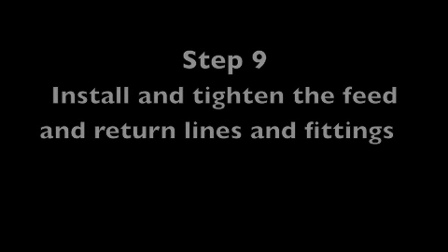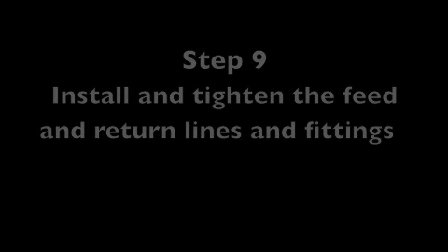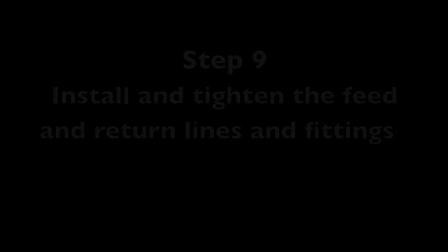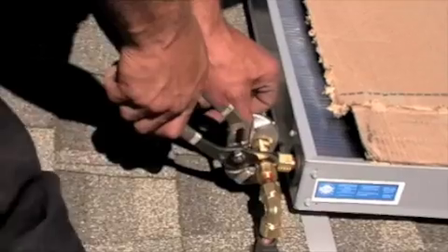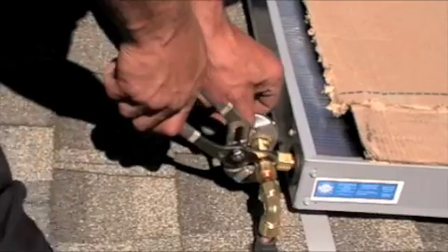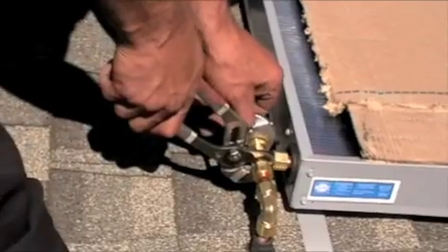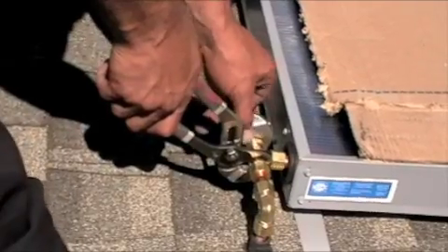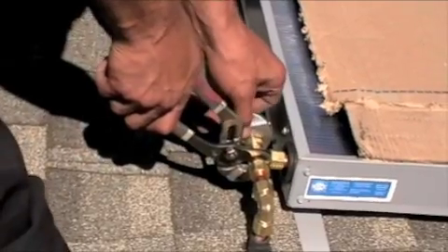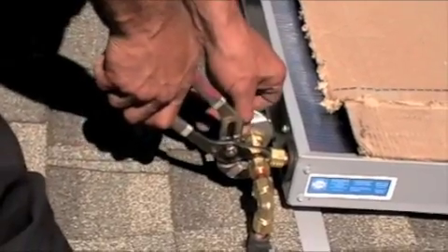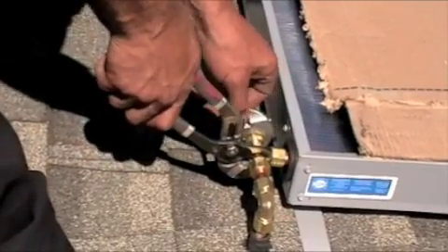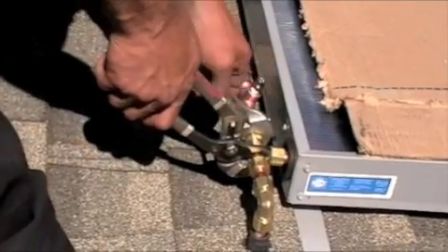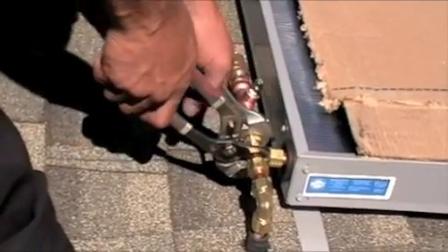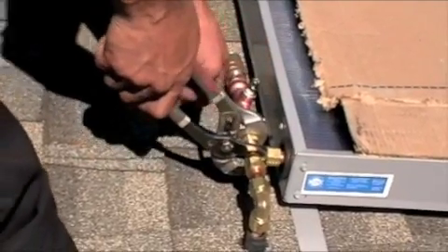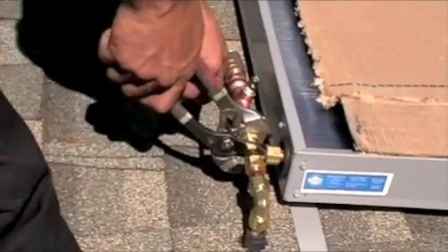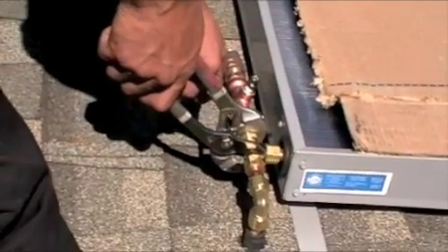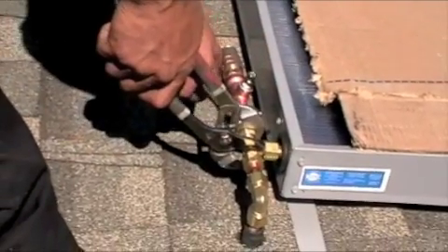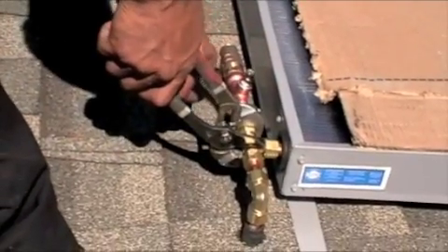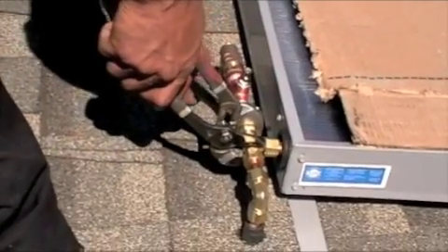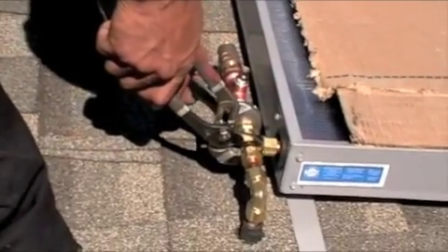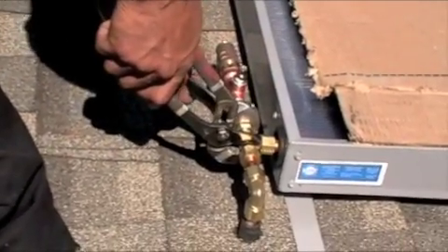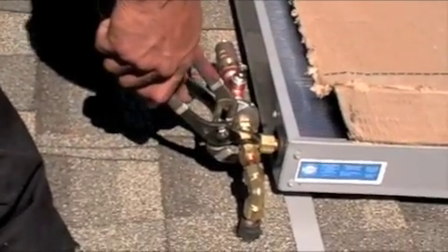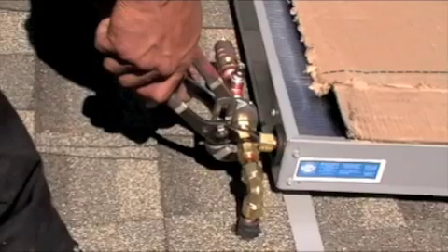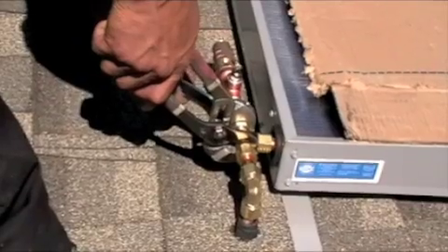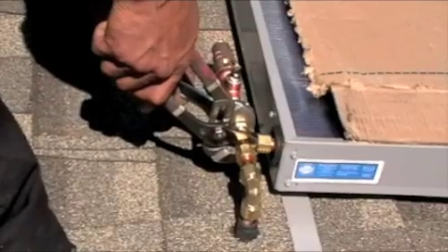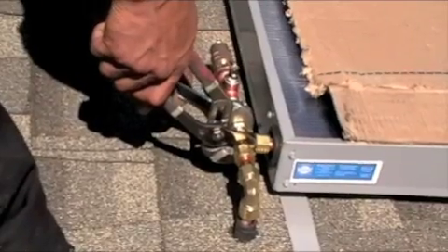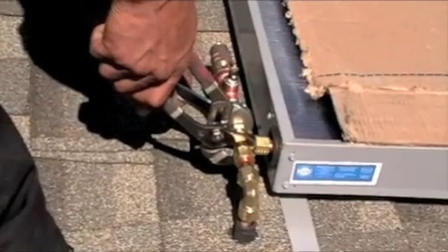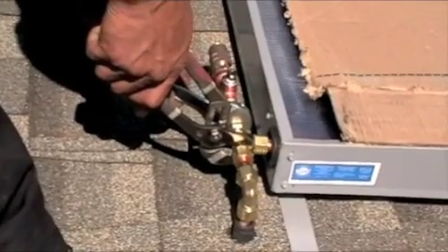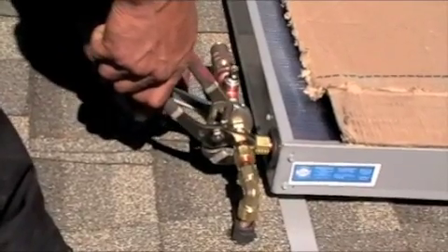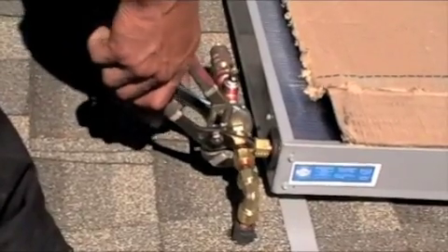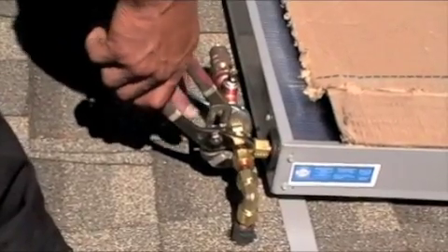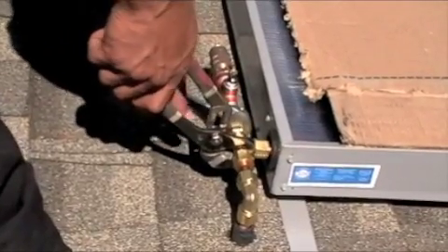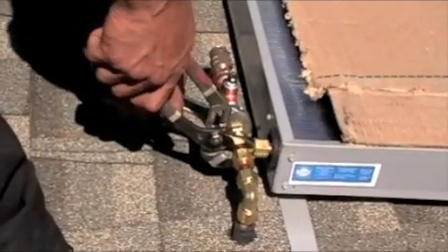Assemble the return line pressure relief valve assembly, connect the lines through the roof, and tighten all fittings.